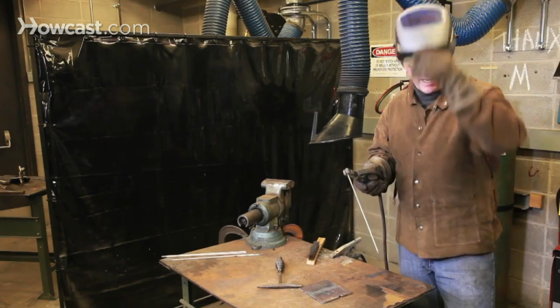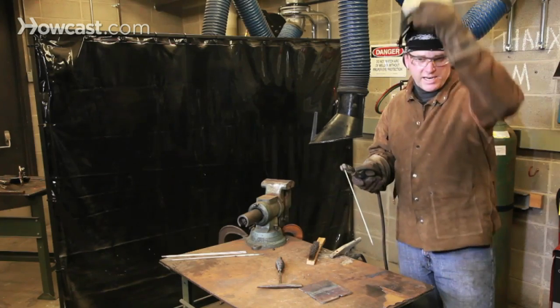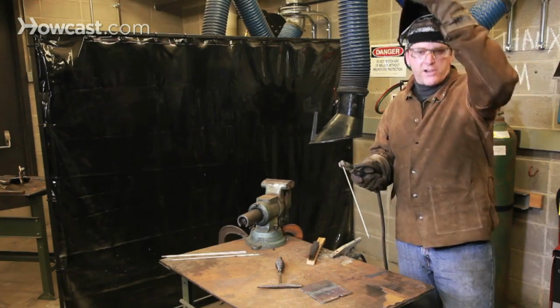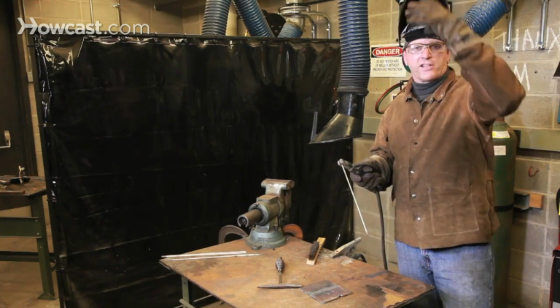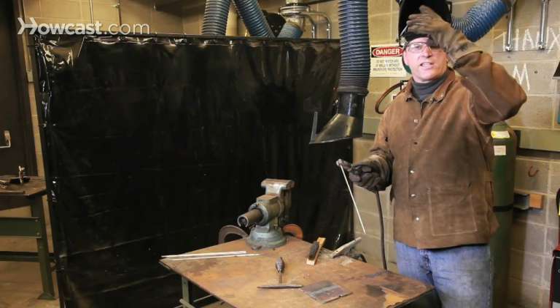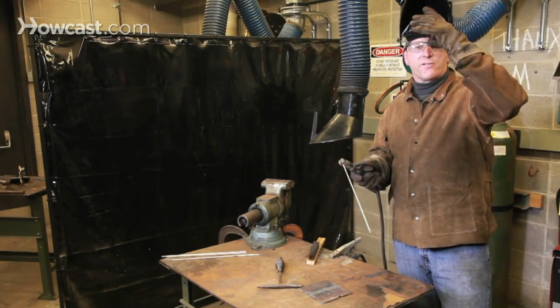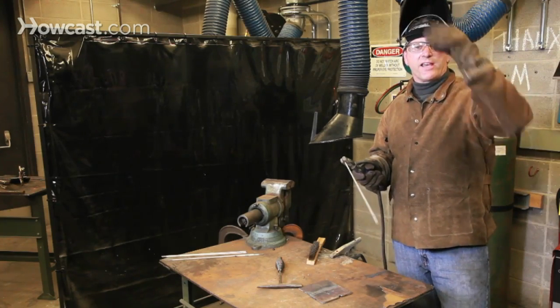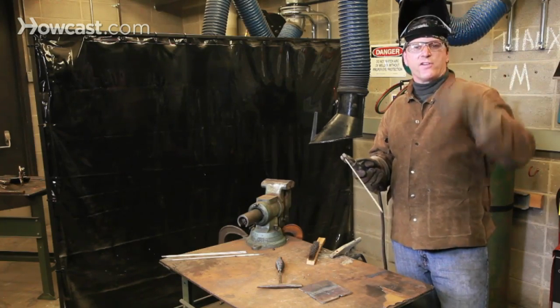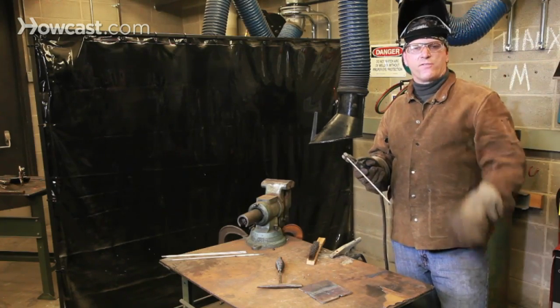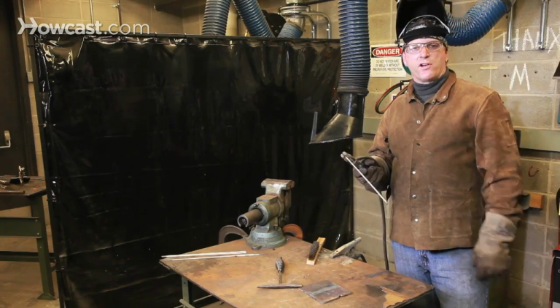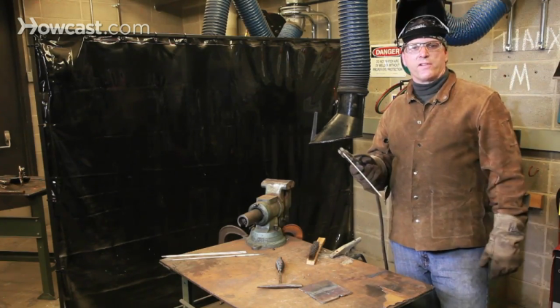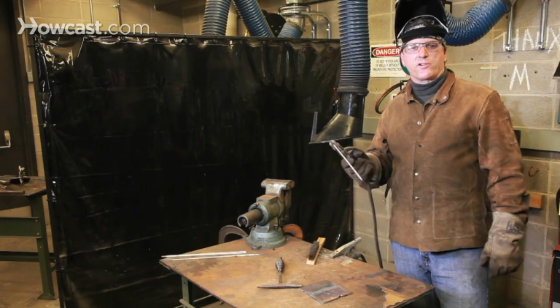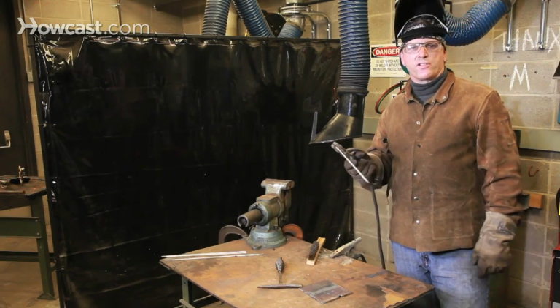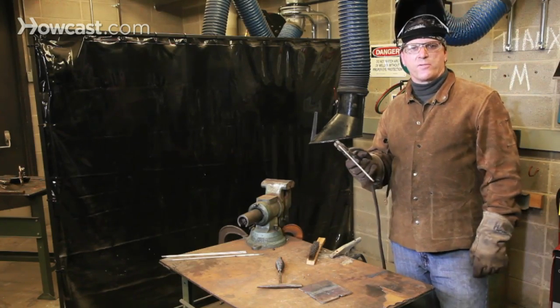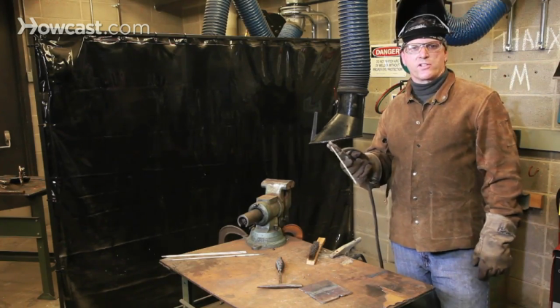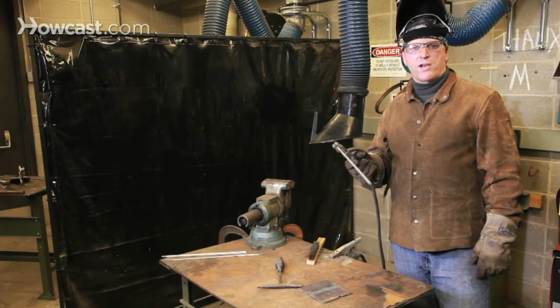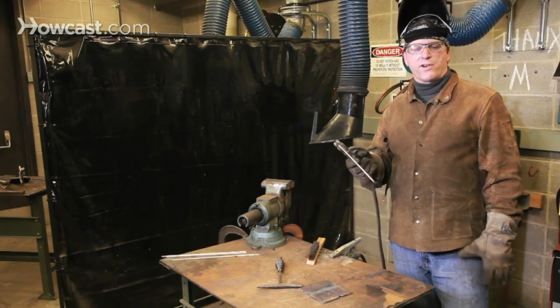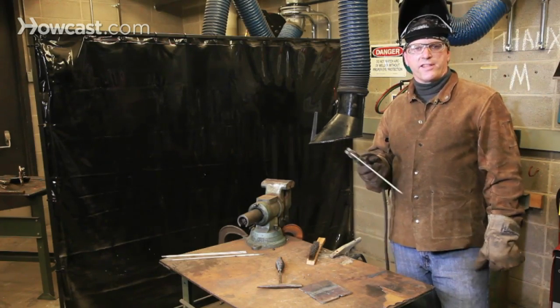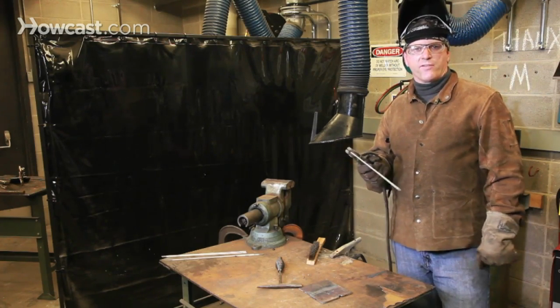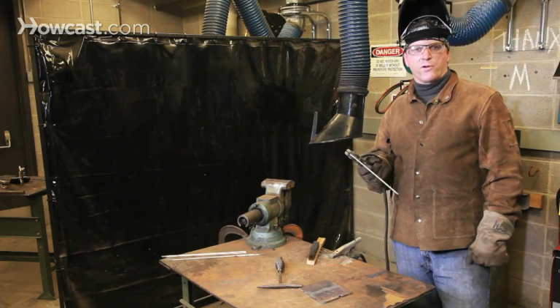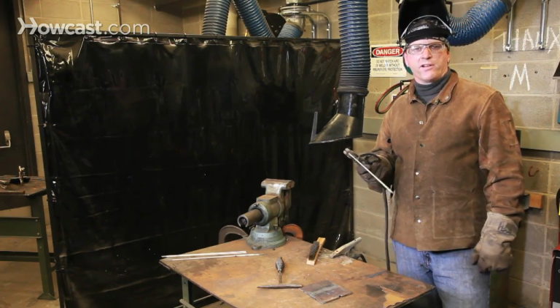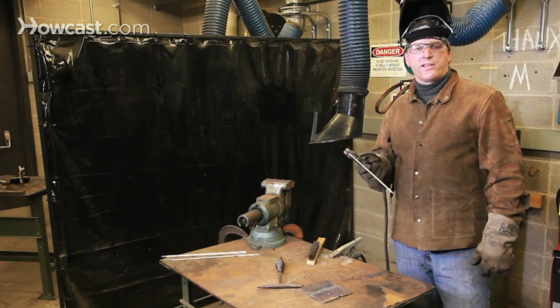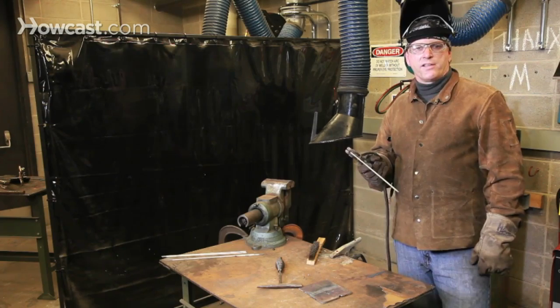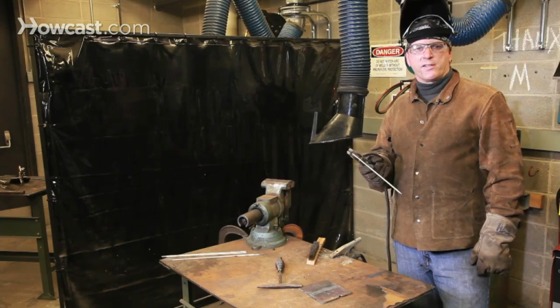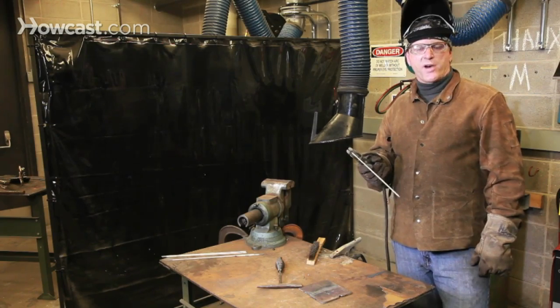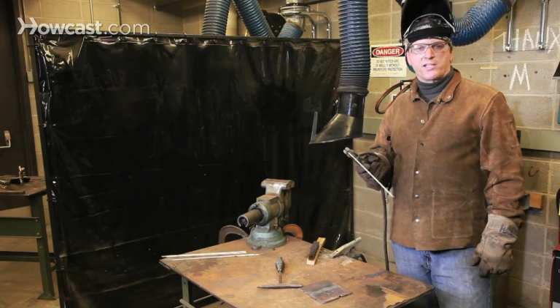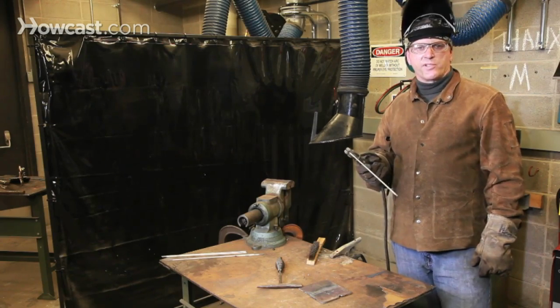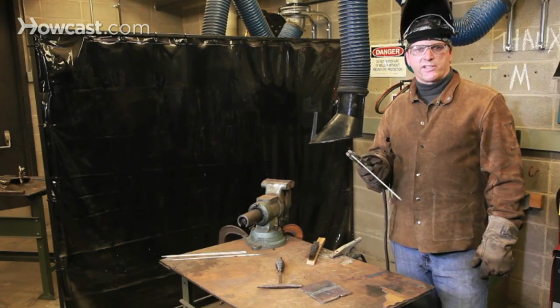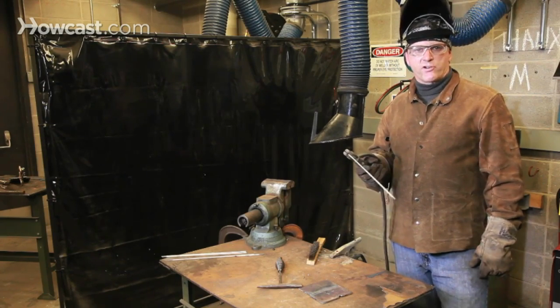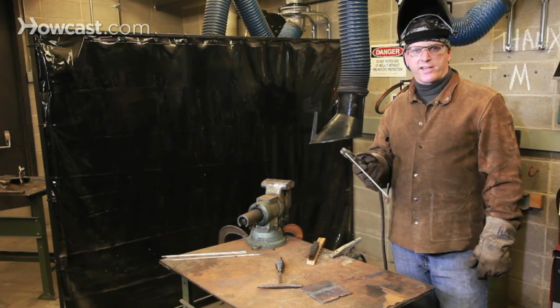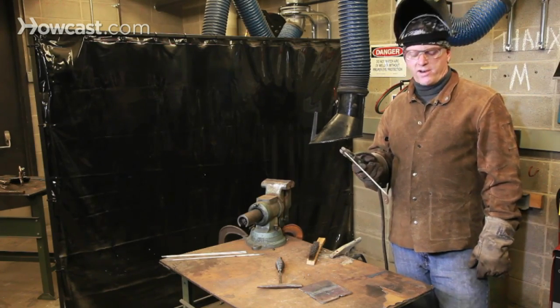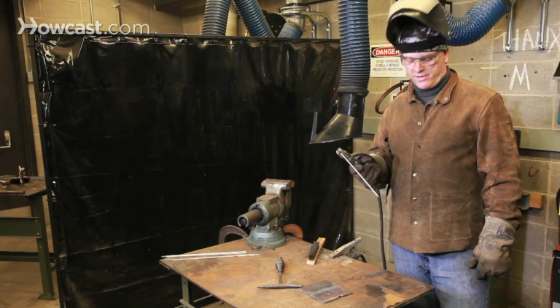Here you can see that we have no flow of electricity whatsoever, and therefore it's impossible to strike an arc.